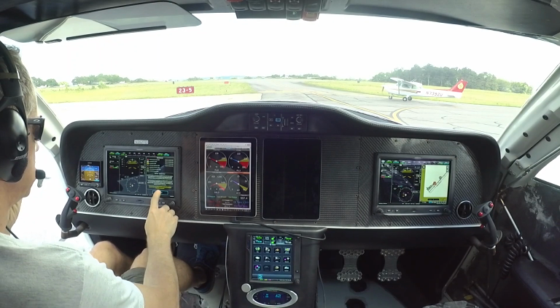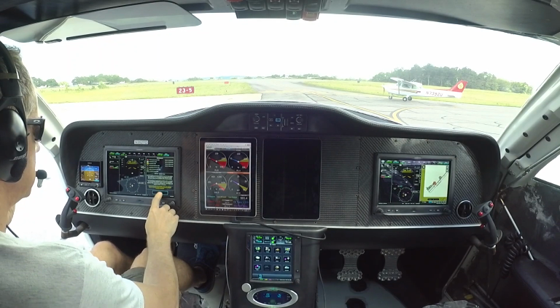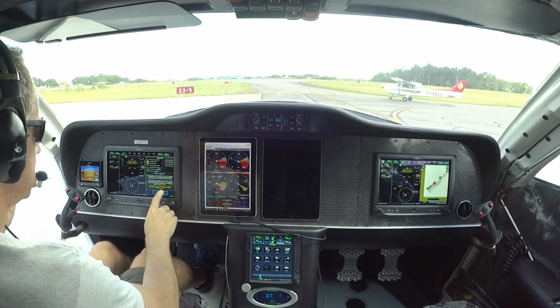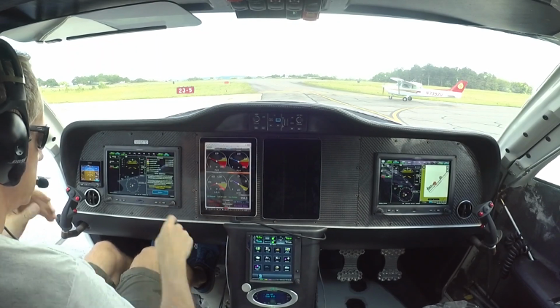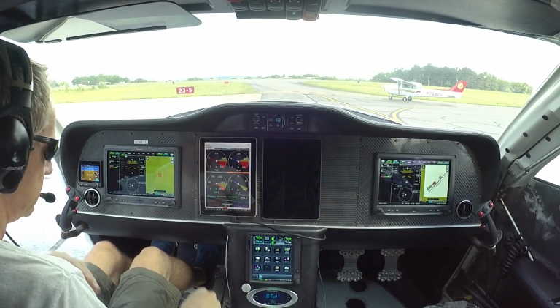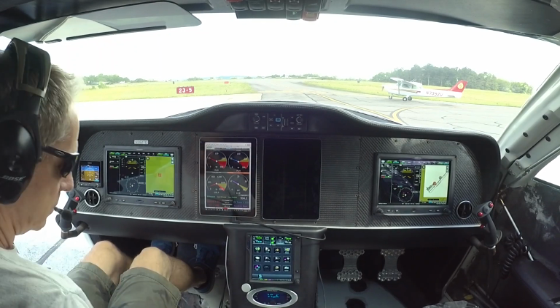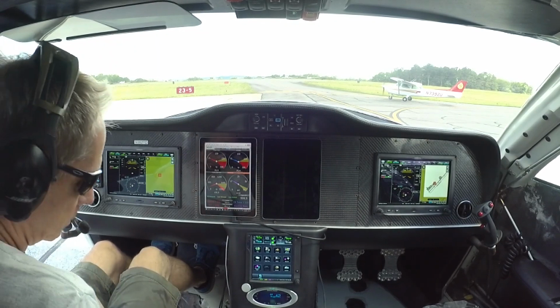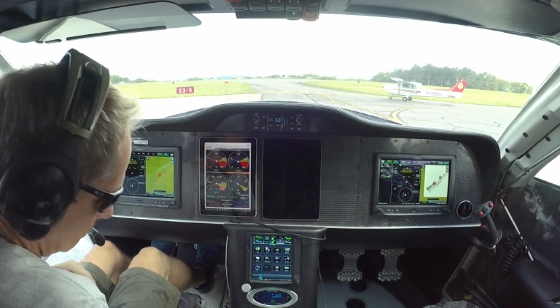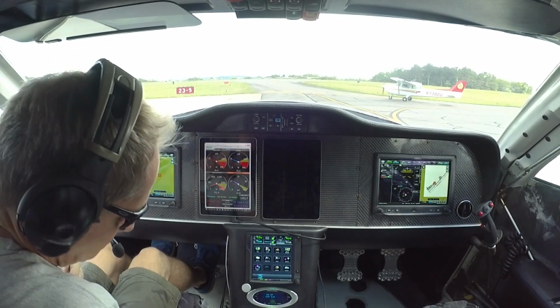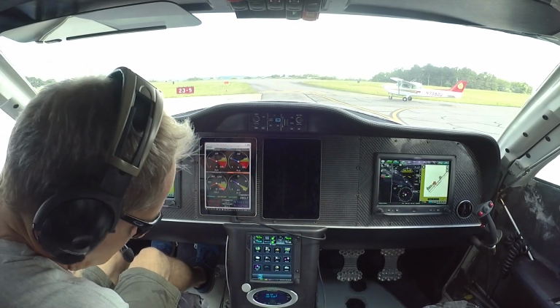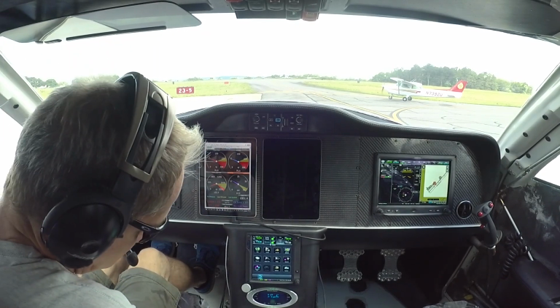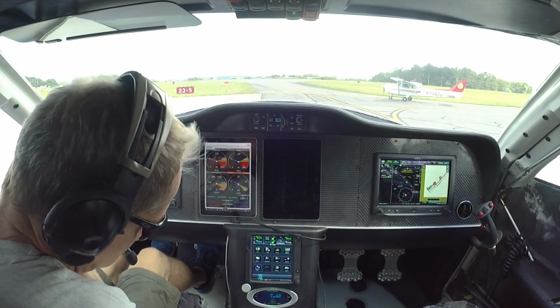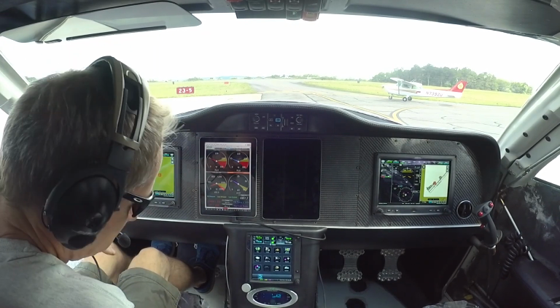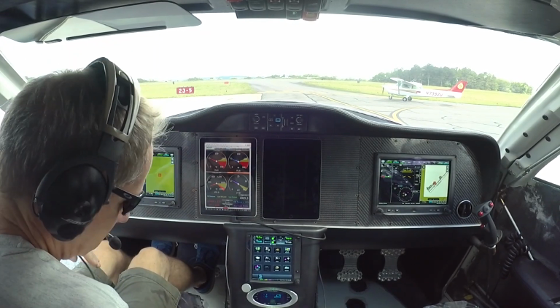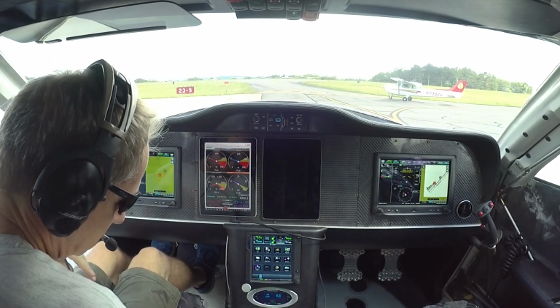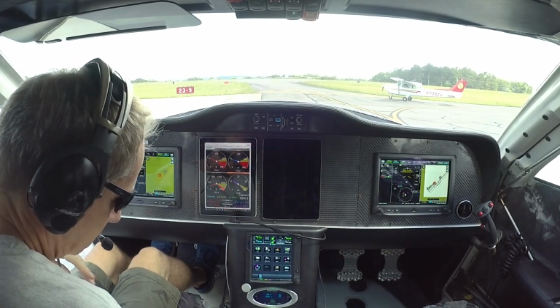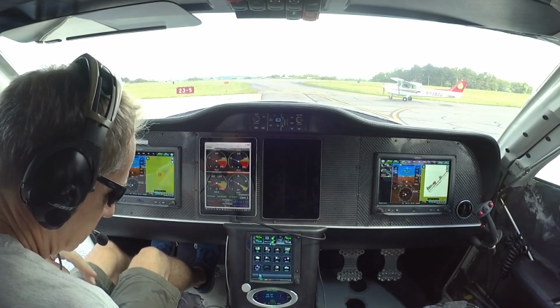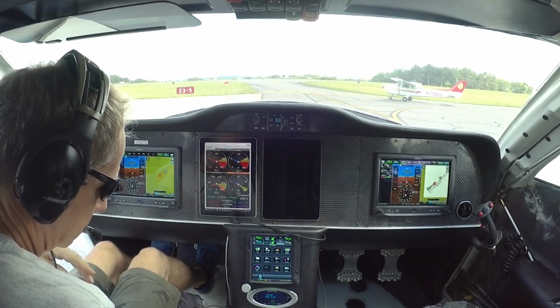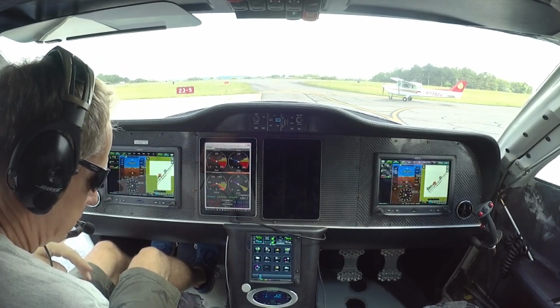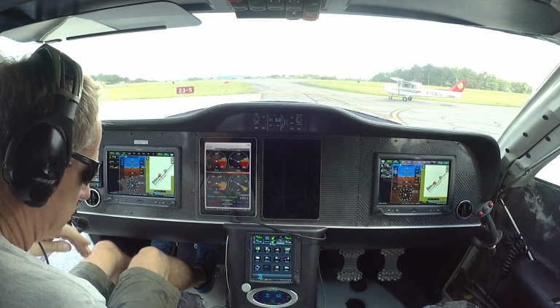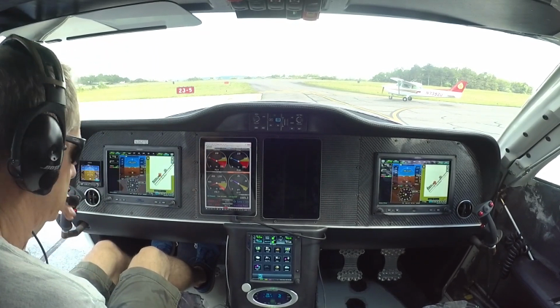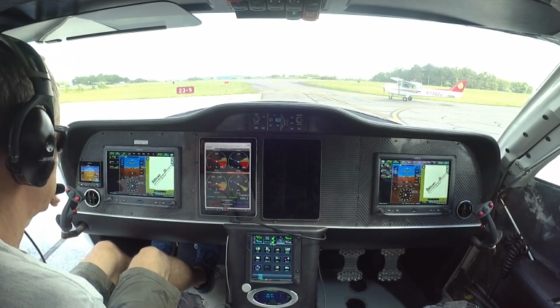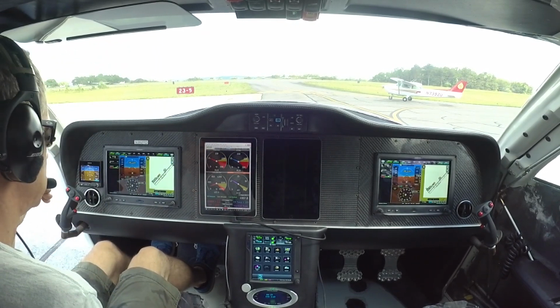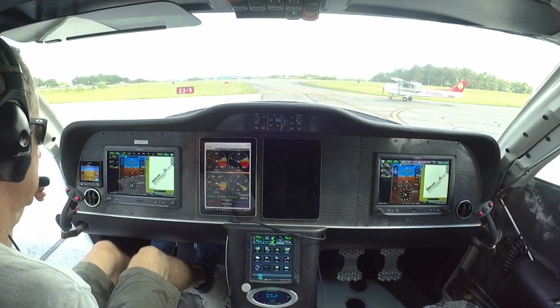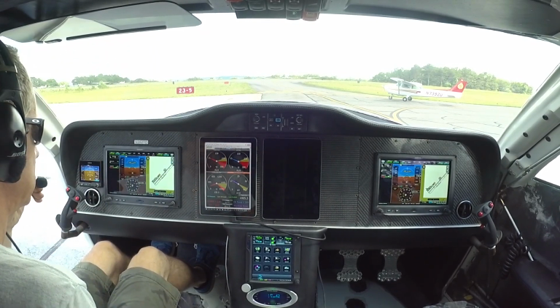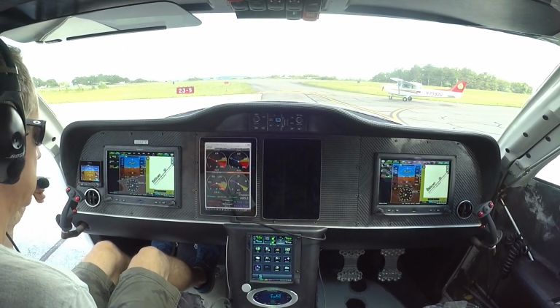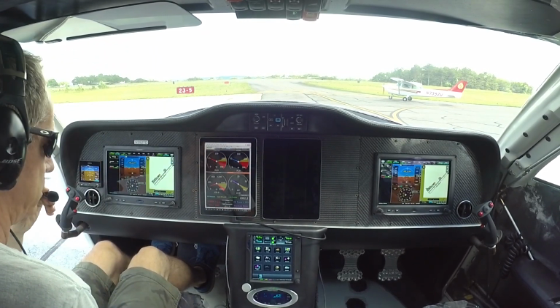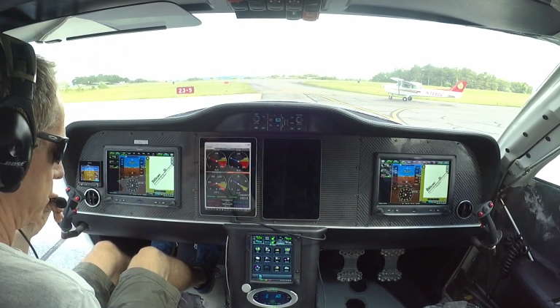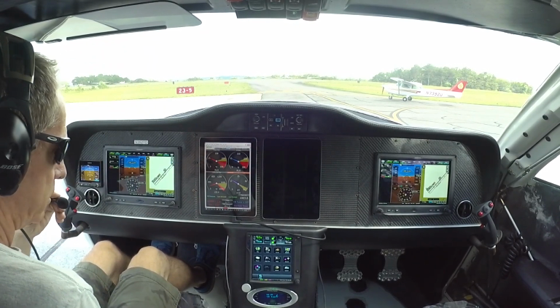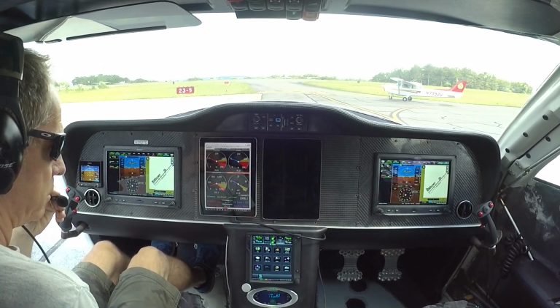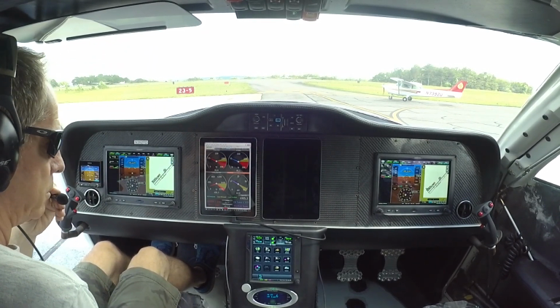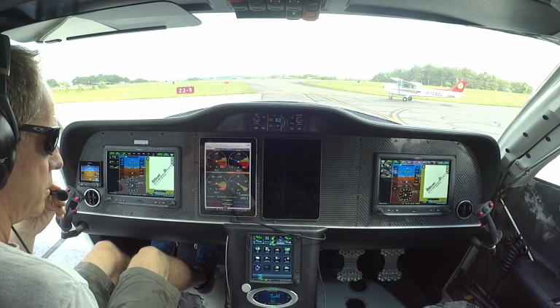Checking traffic. Skydex 9-0 Uniform taxiing cross runway 5, 2-3 midfield checking.